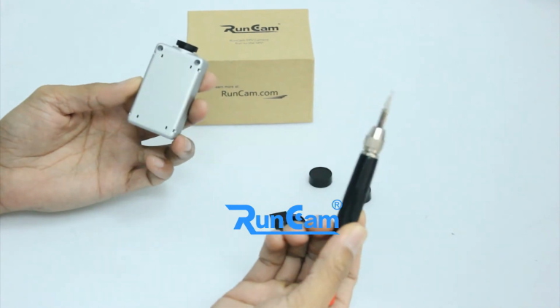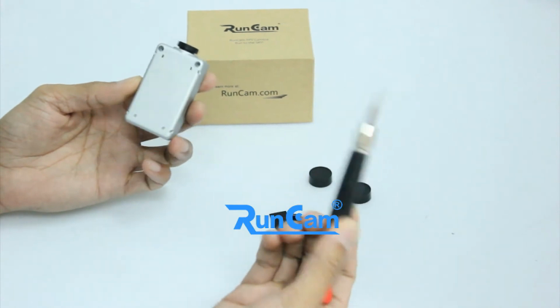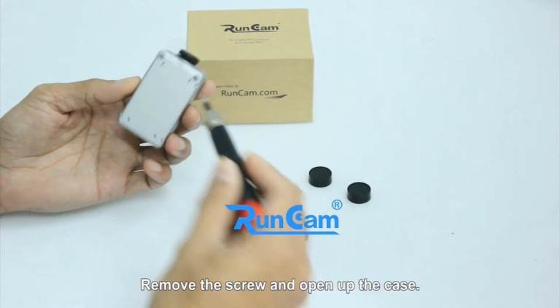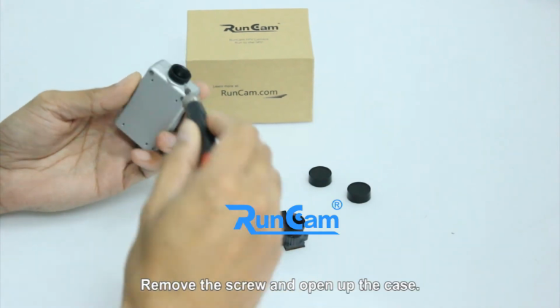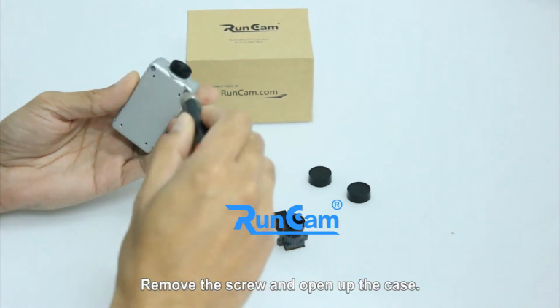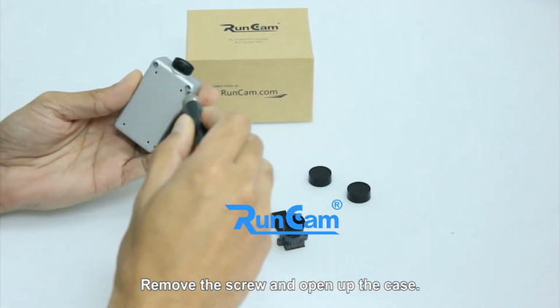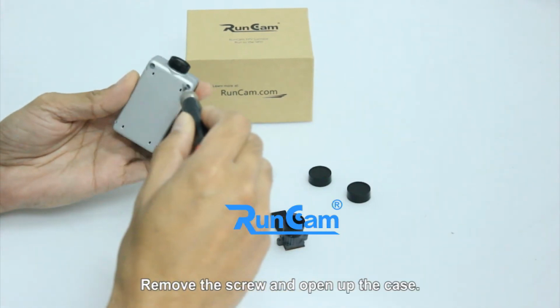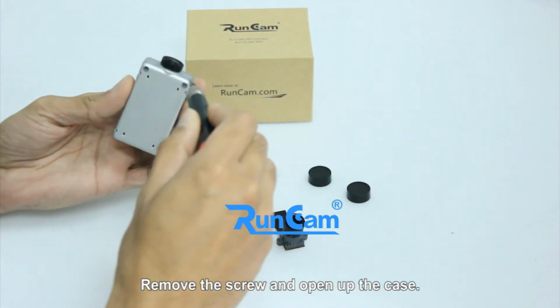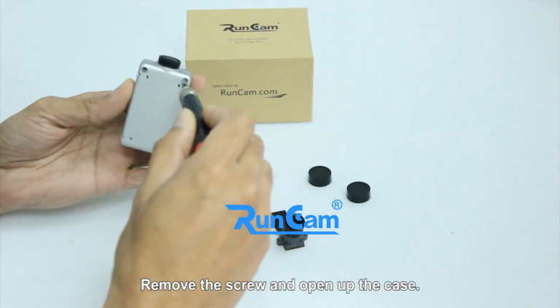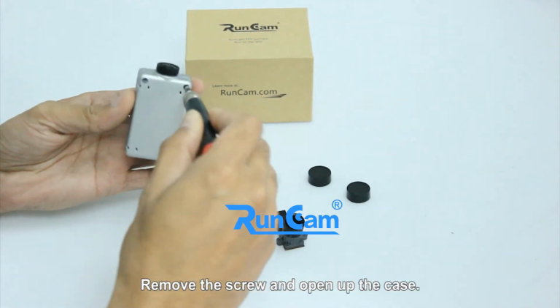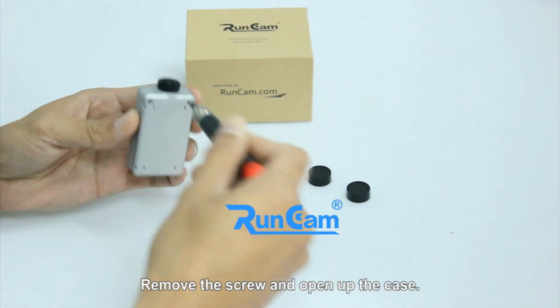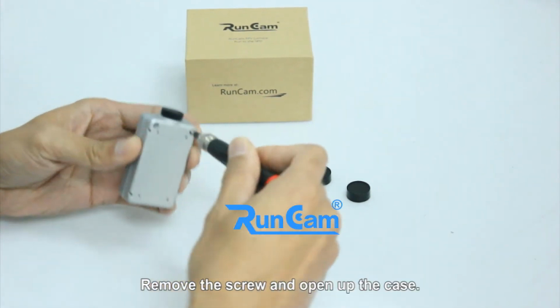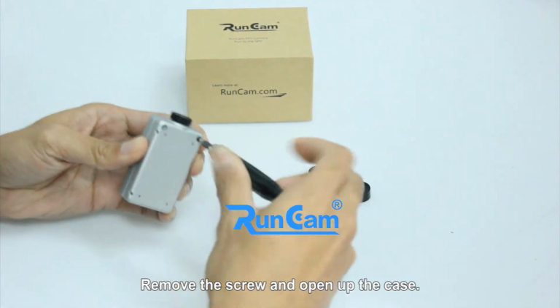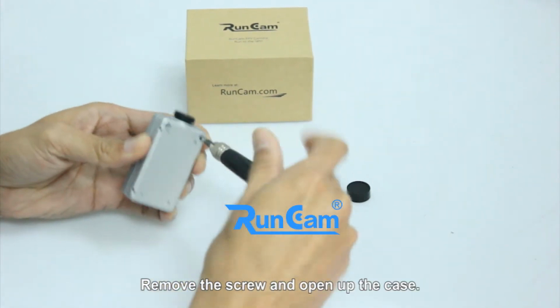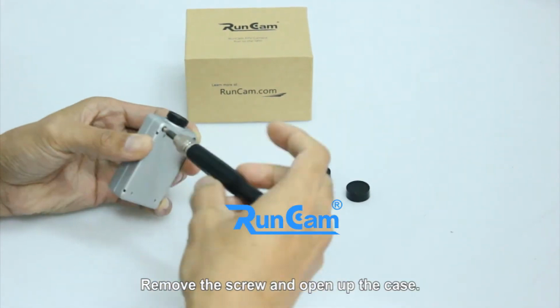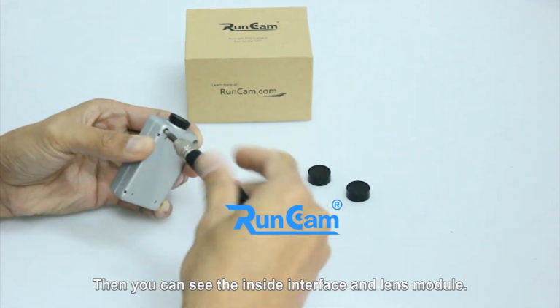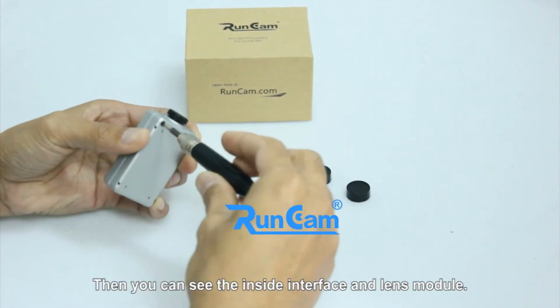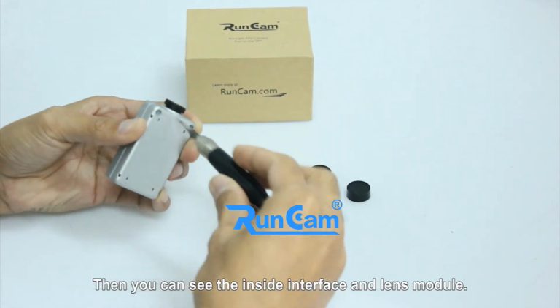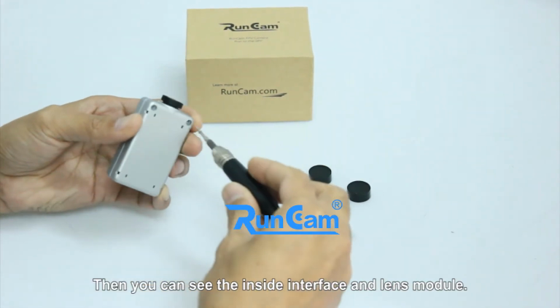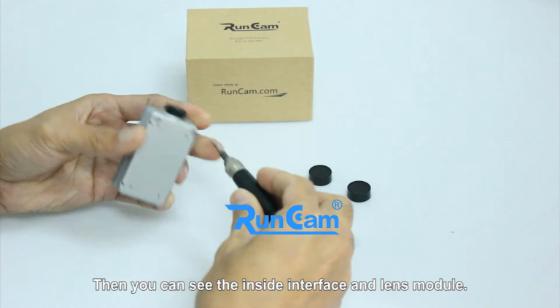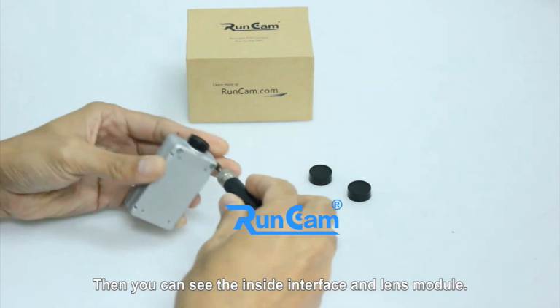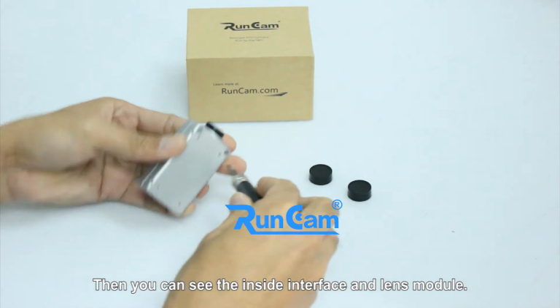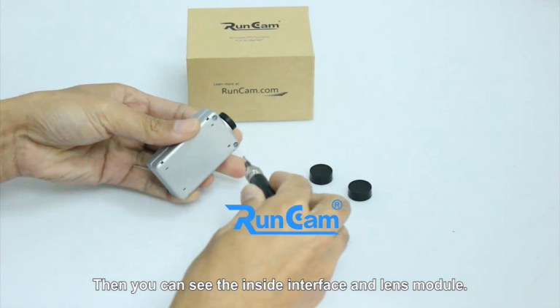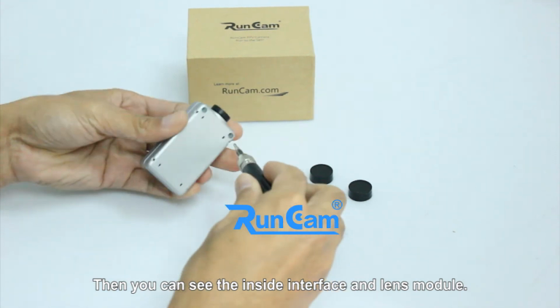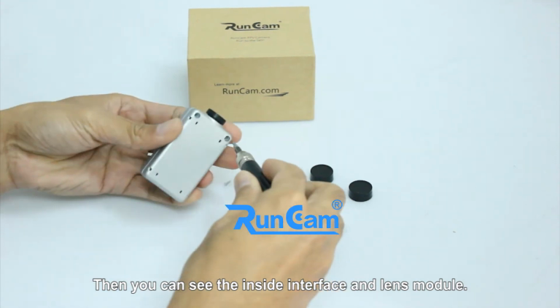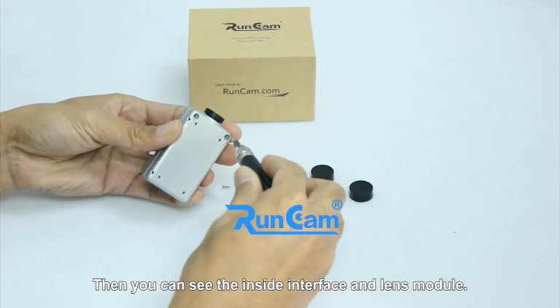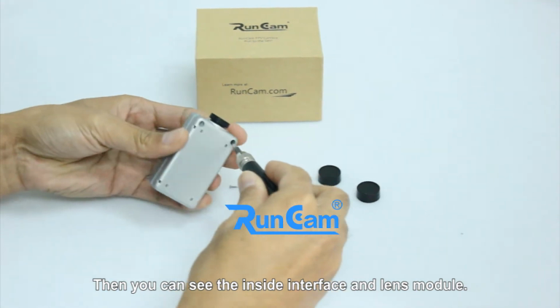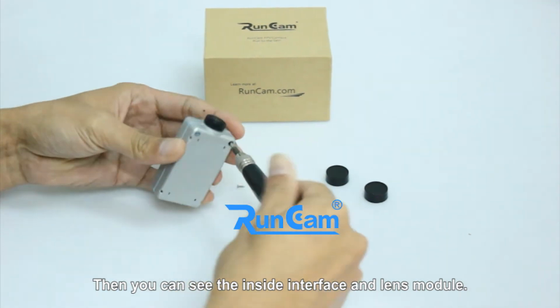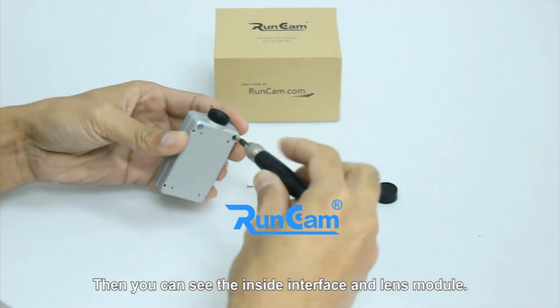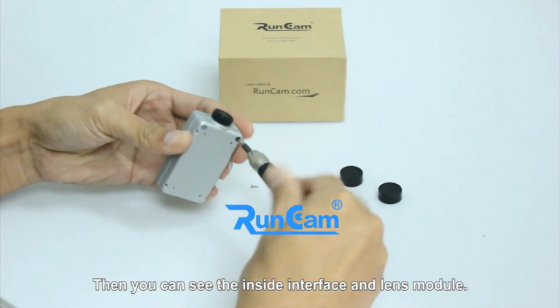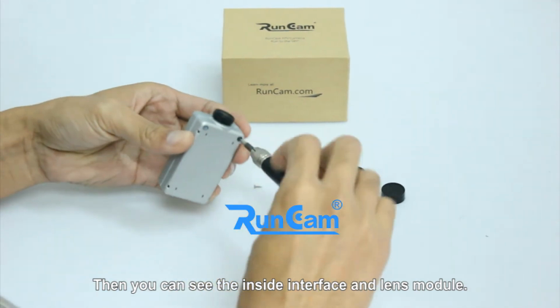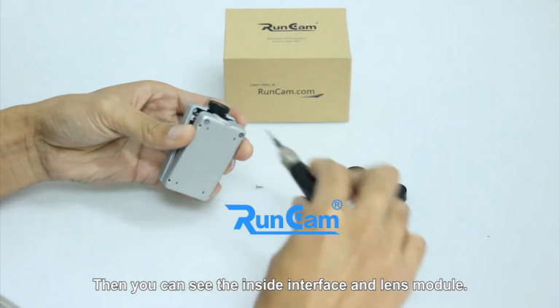Remove the screw and open up the case, then you can see the inside interface and lens module.